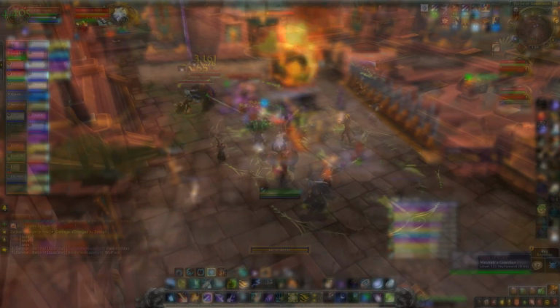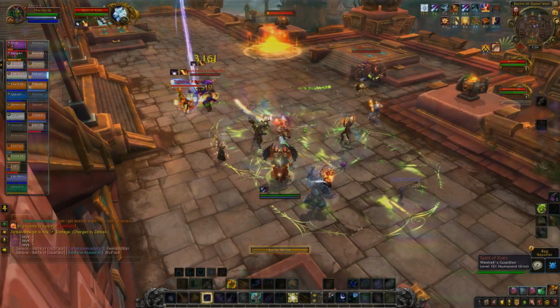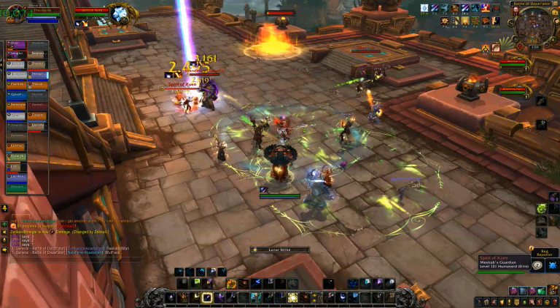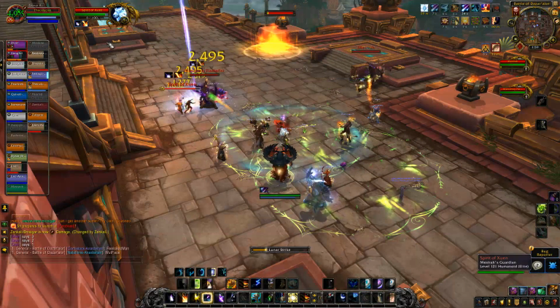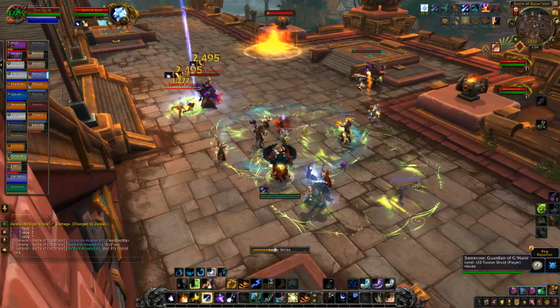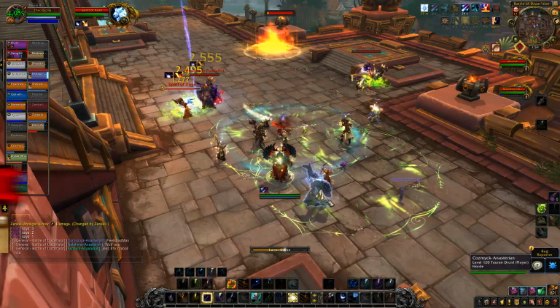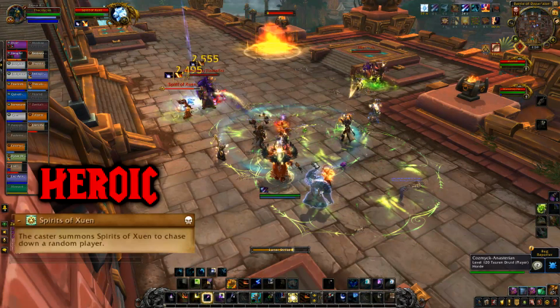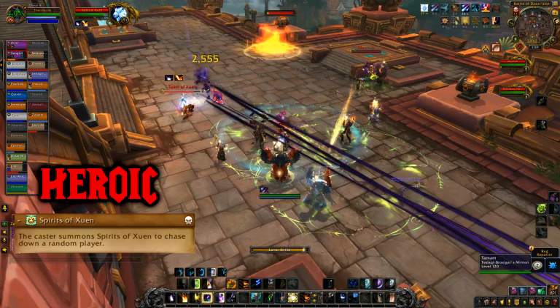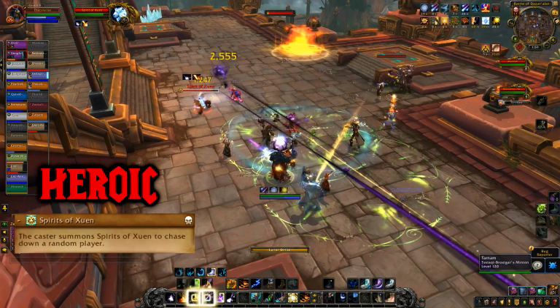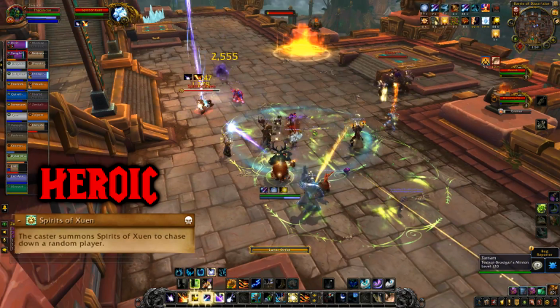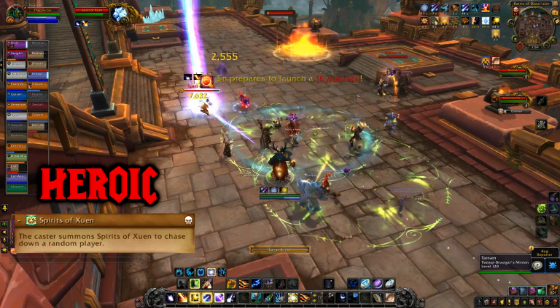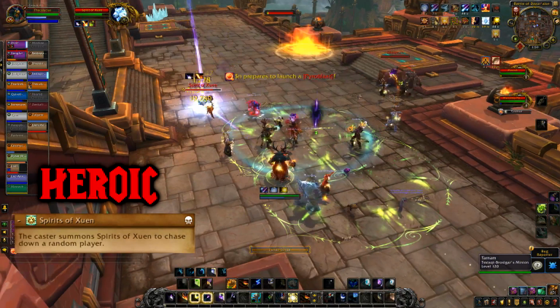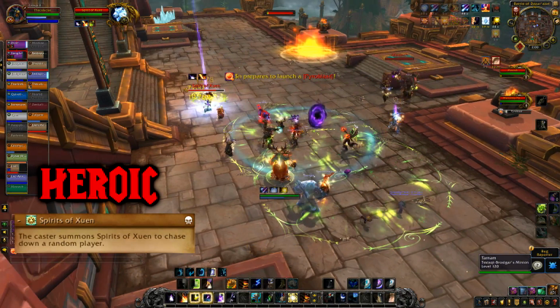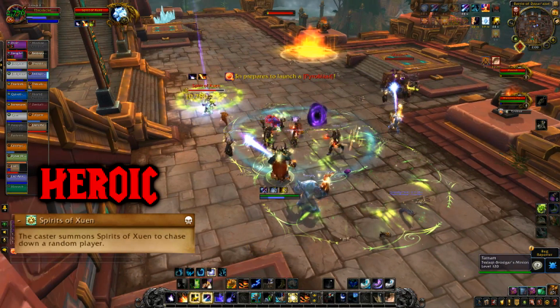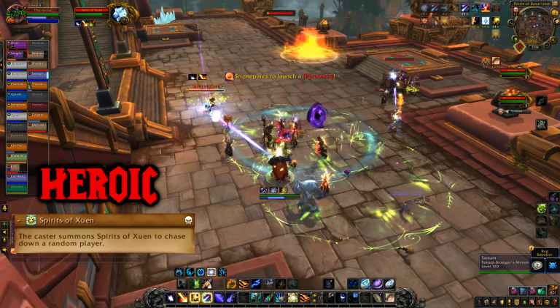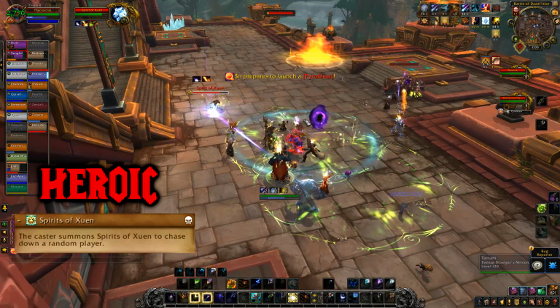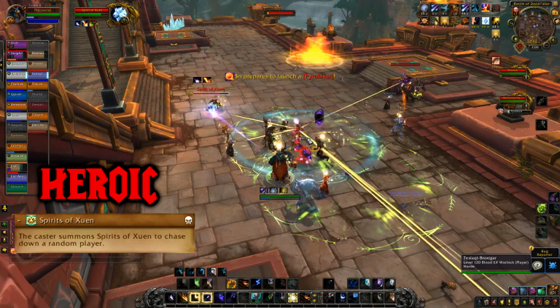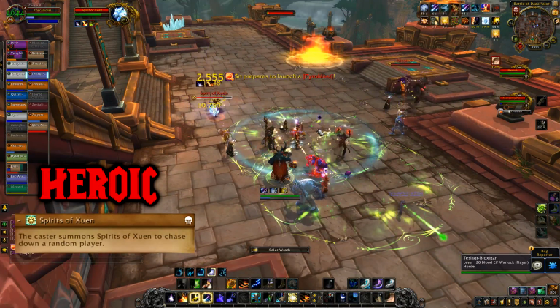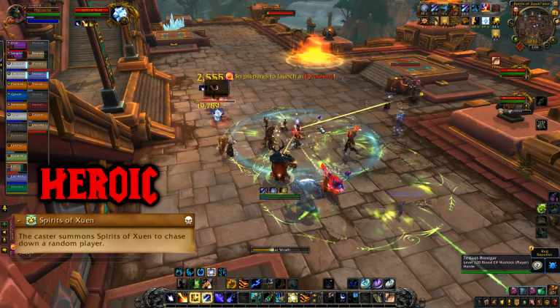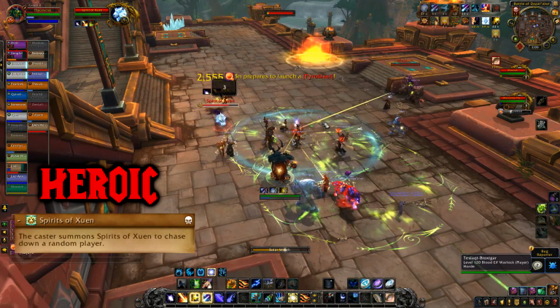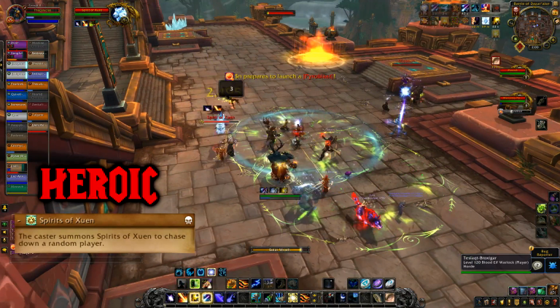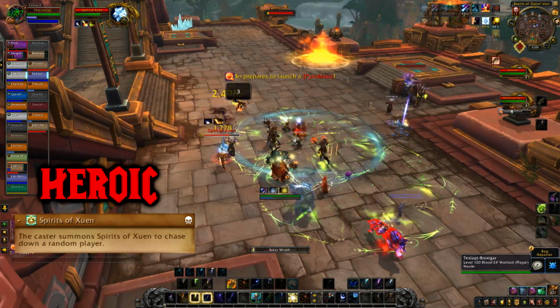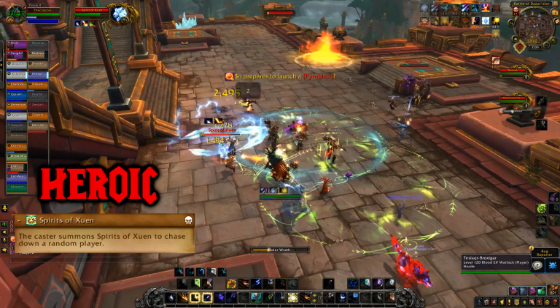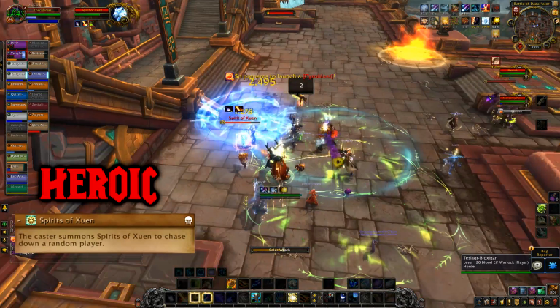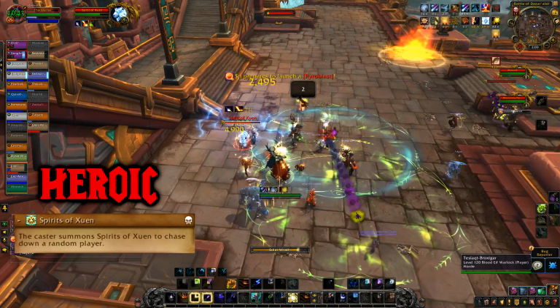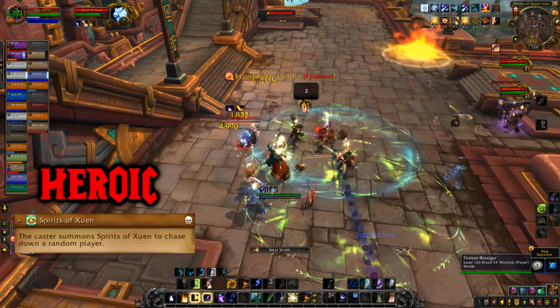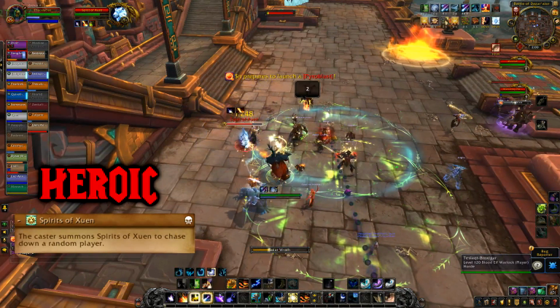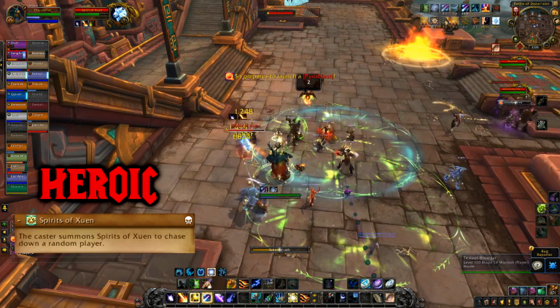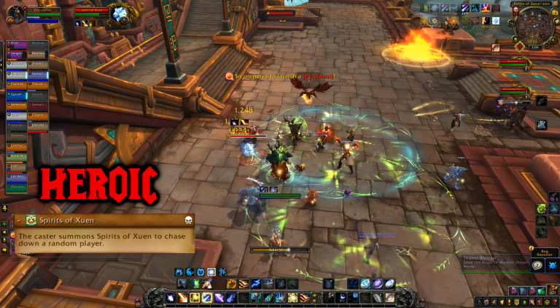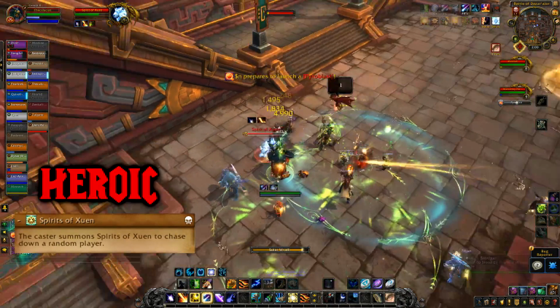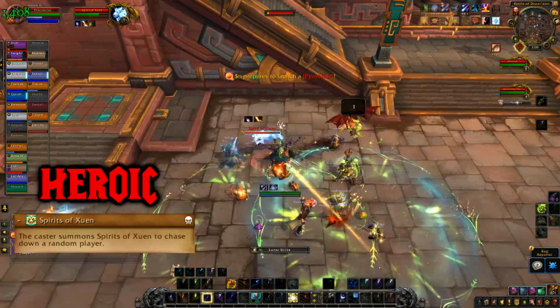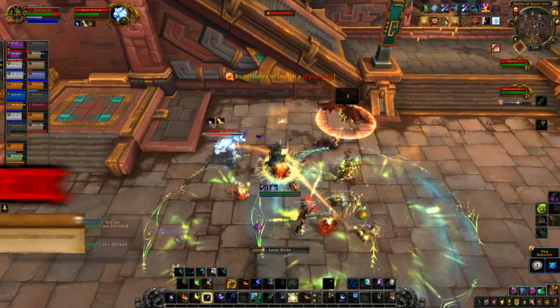On heroic, the monk will spawn a Spirit of Zuin. All DPS should focus this add and slow and kill it while it fixates players.